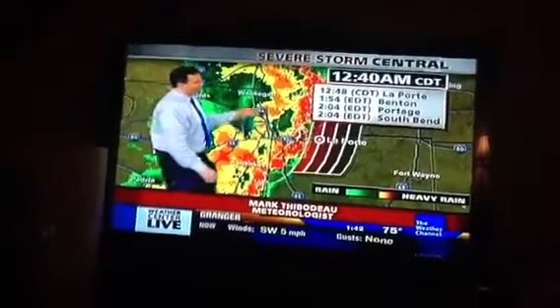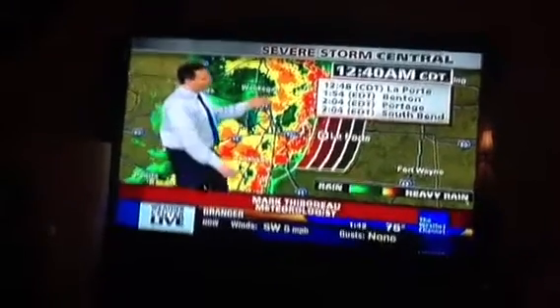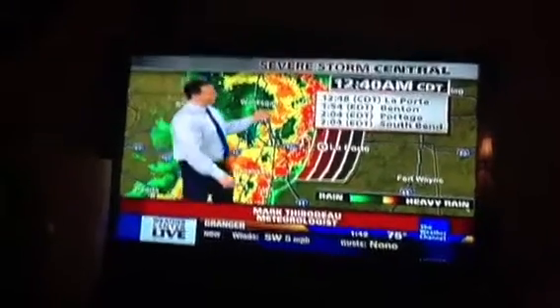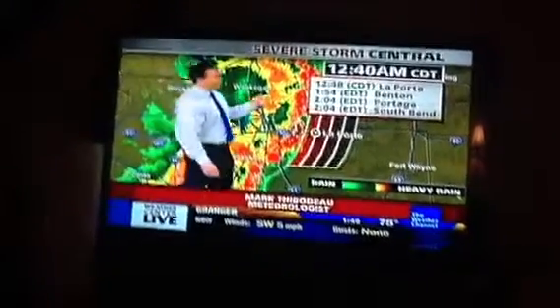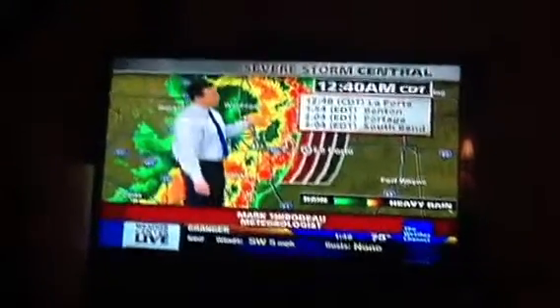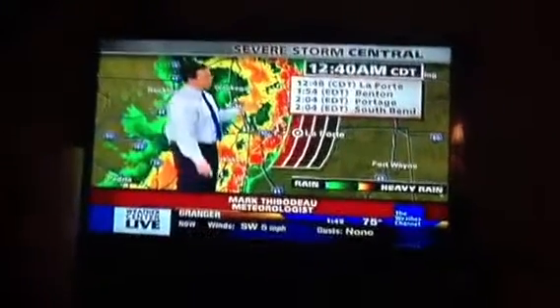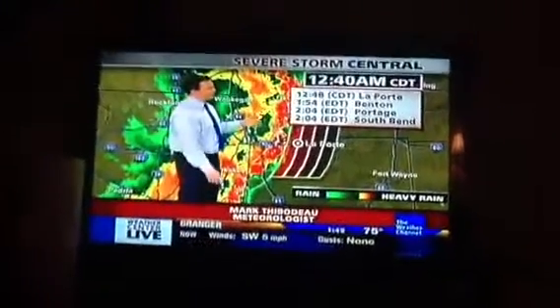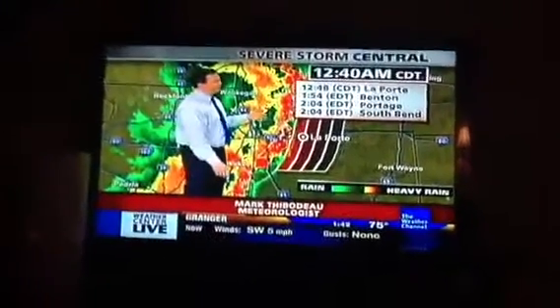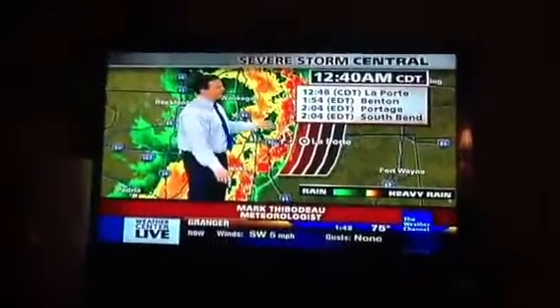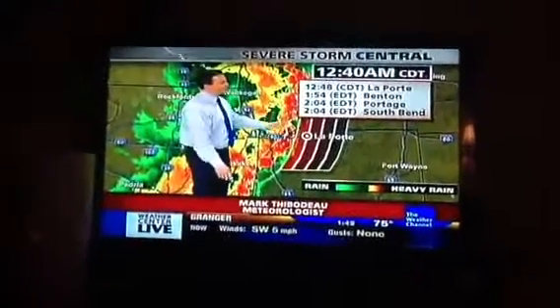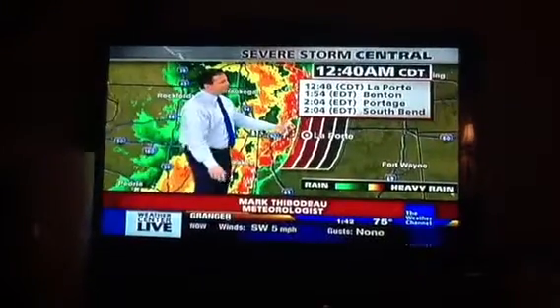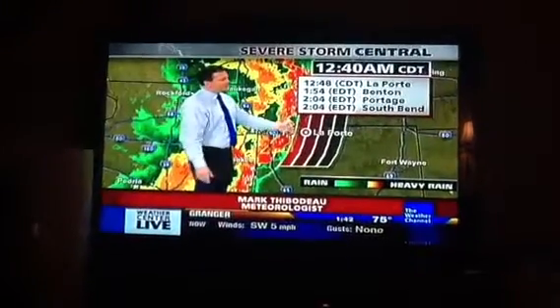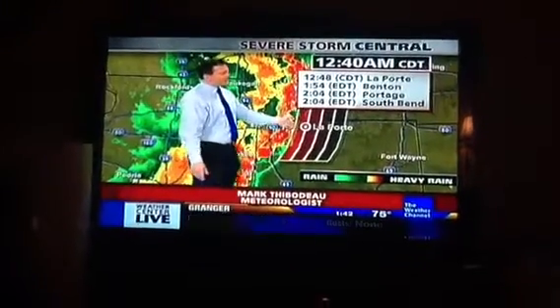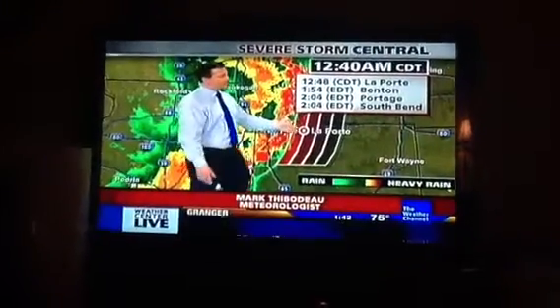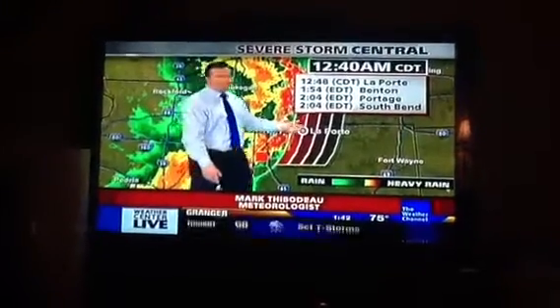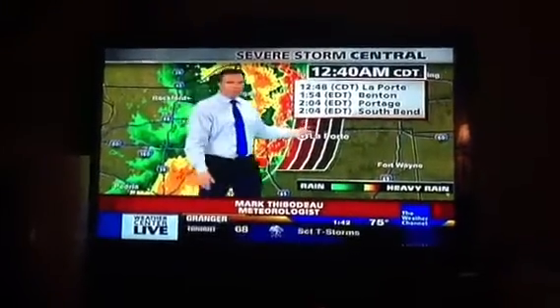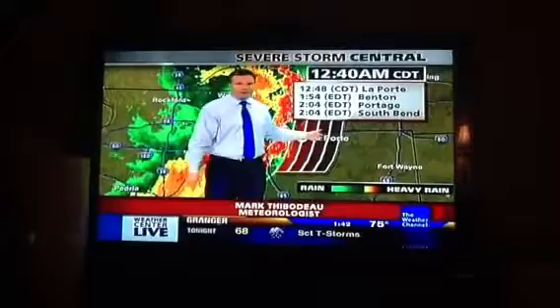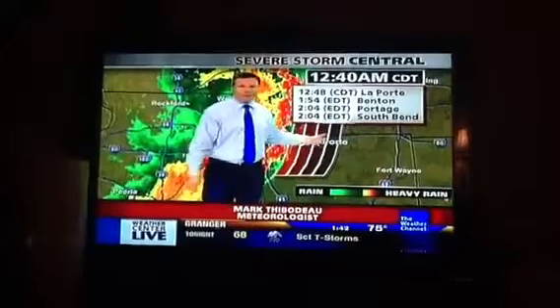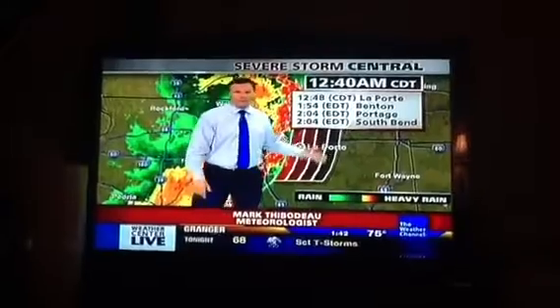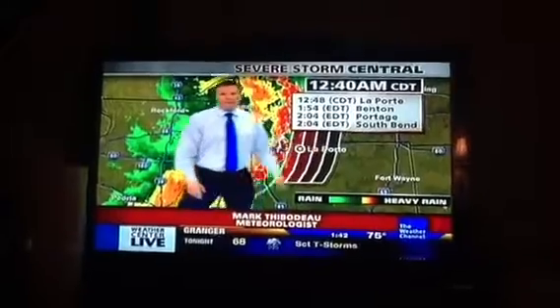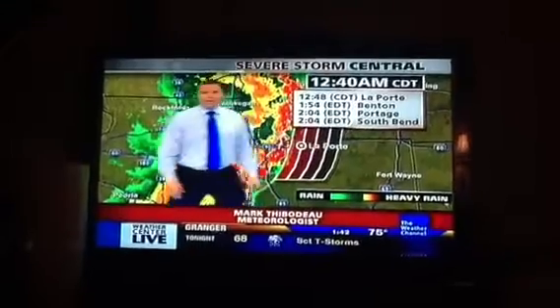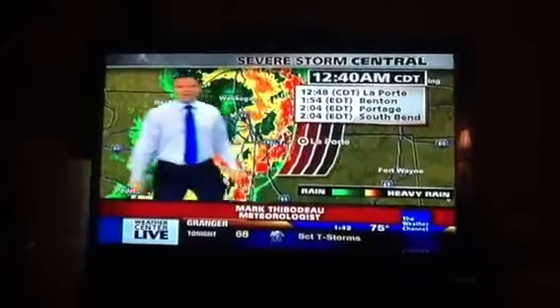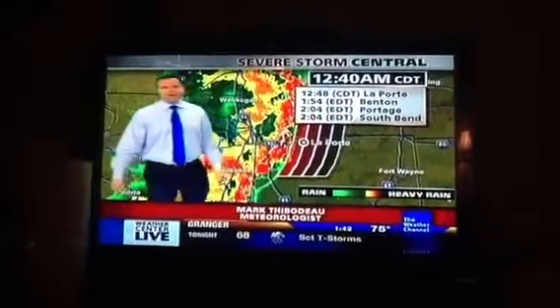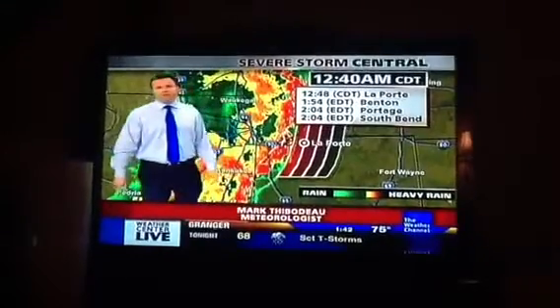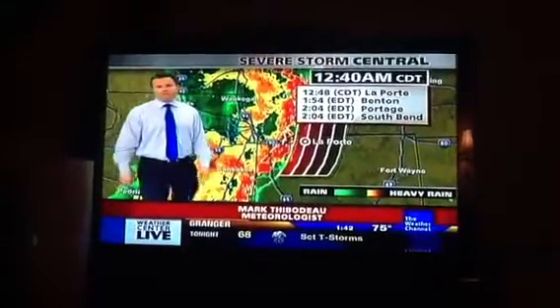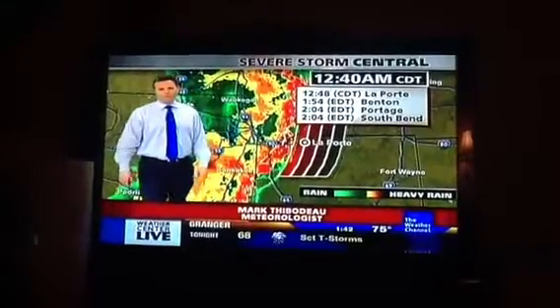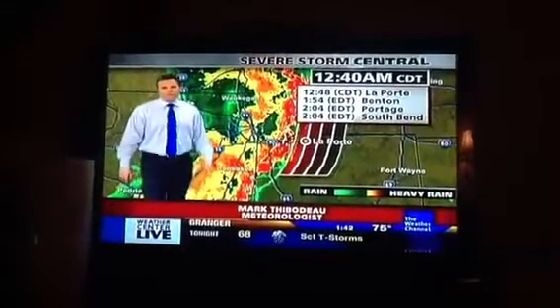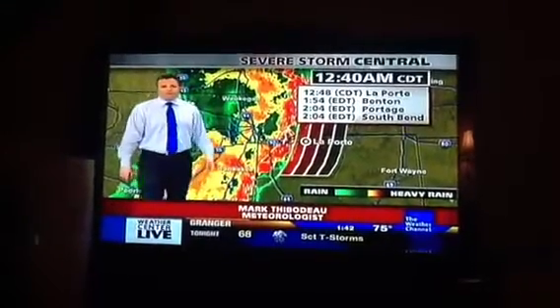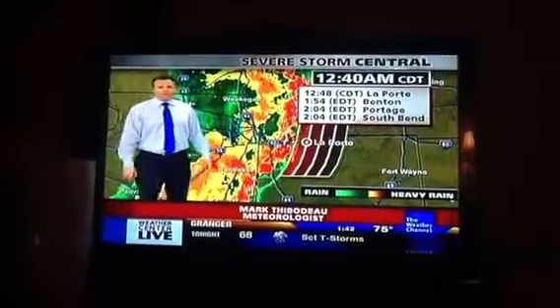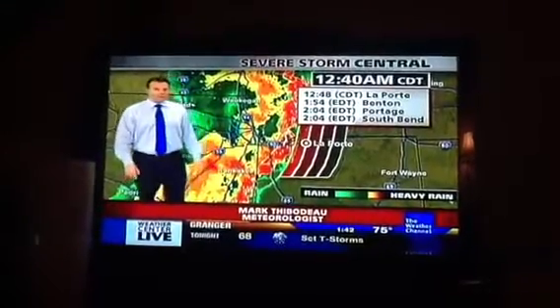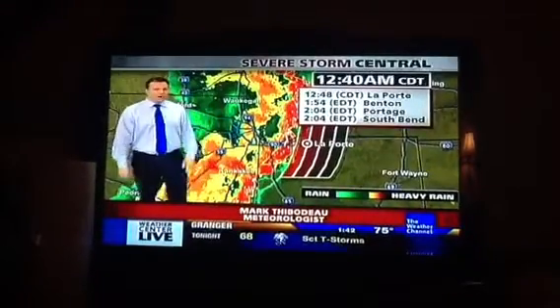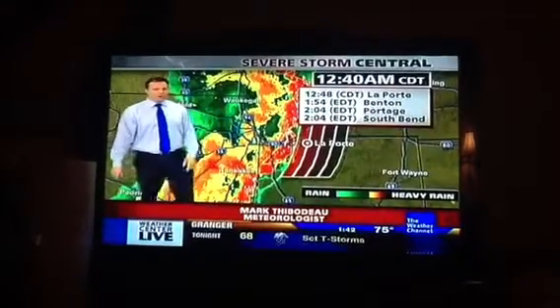We'll look forward to Benton, Portage, South Bend, Indiana, including the Notre Dame campus, in the path of this storm over the next hour.